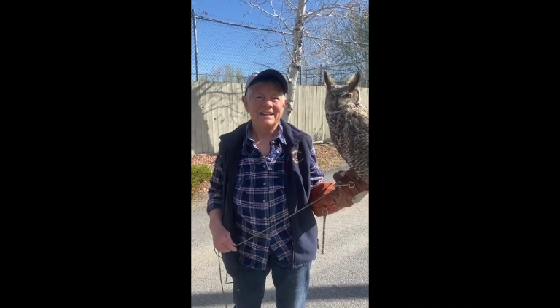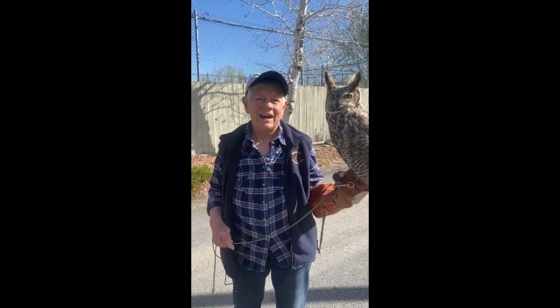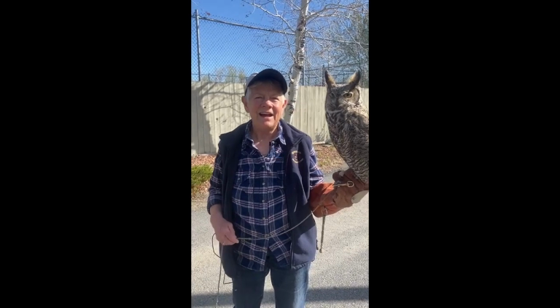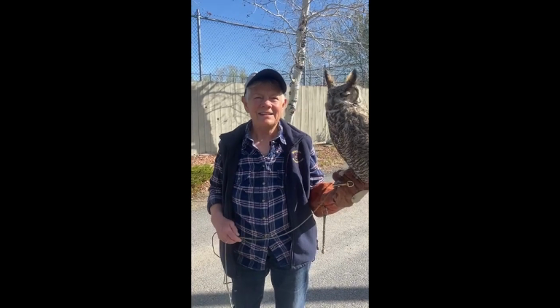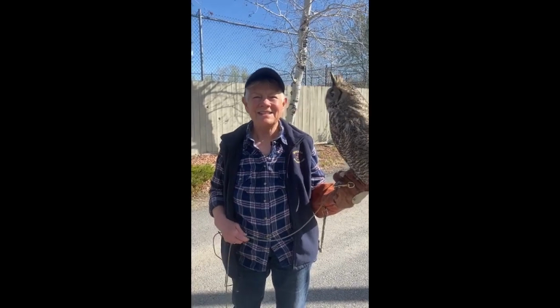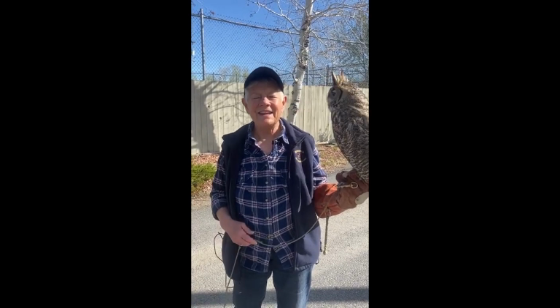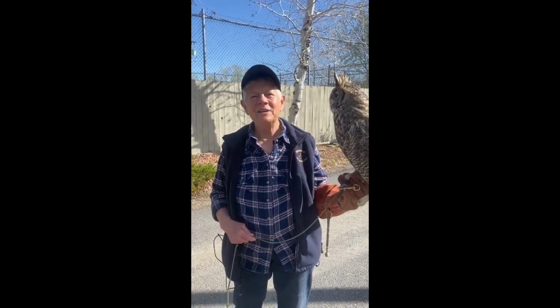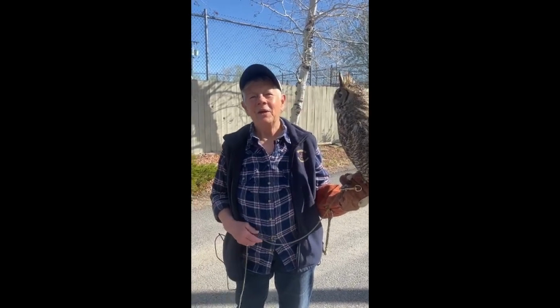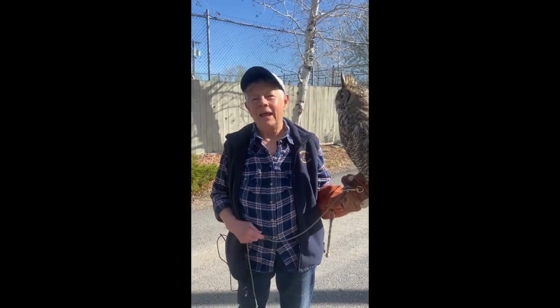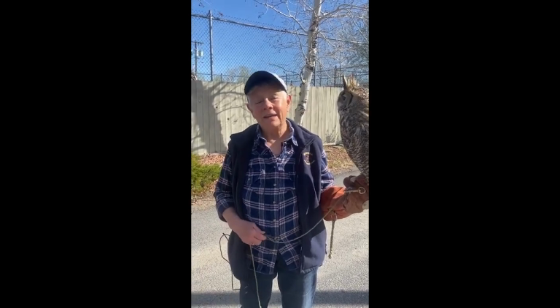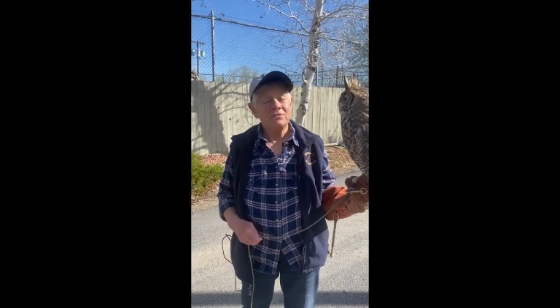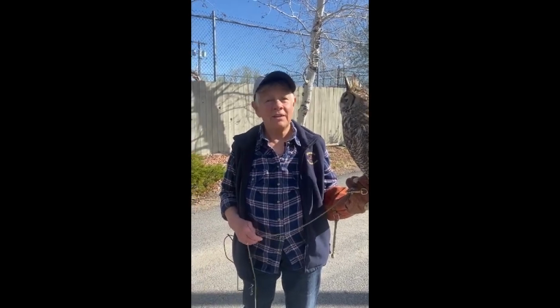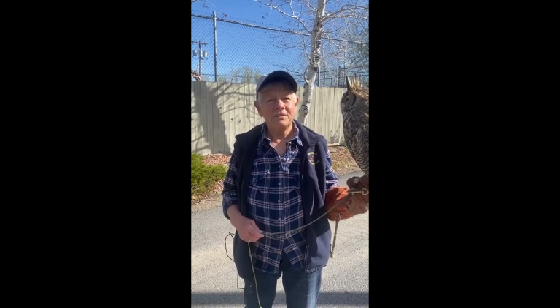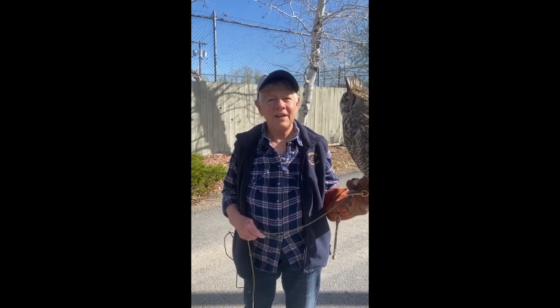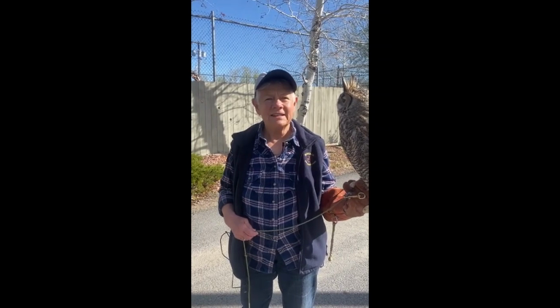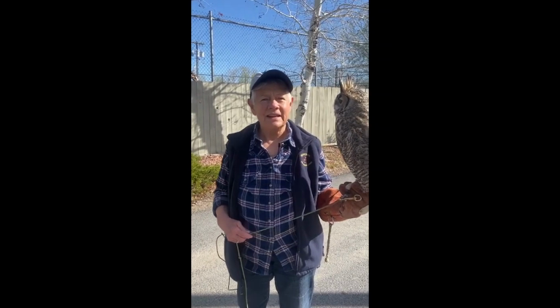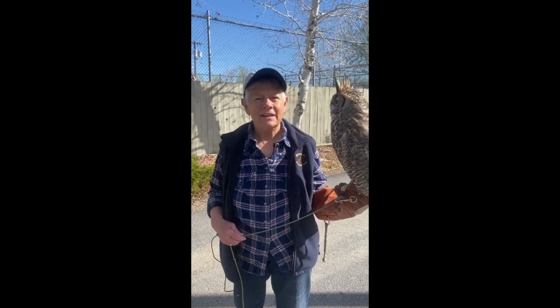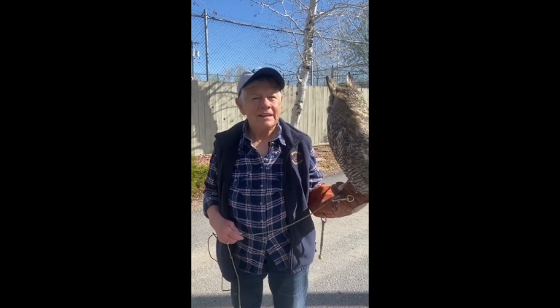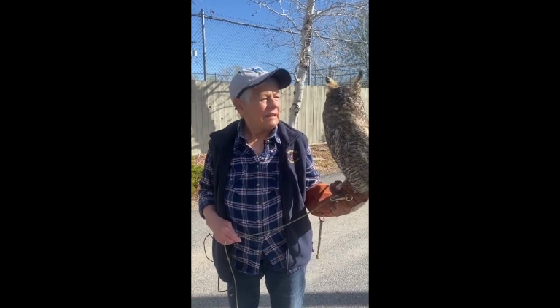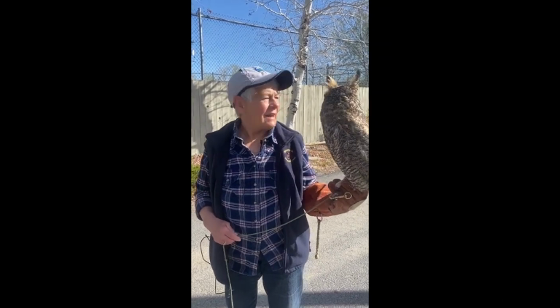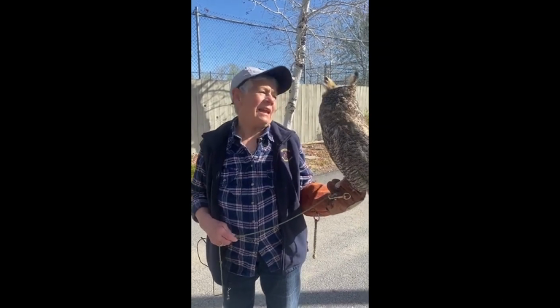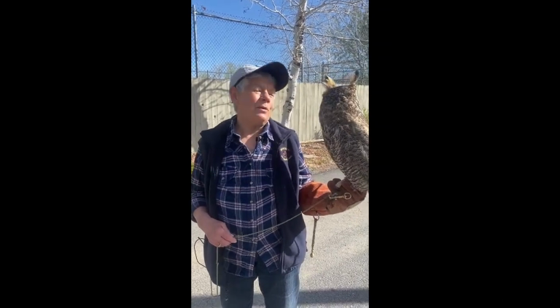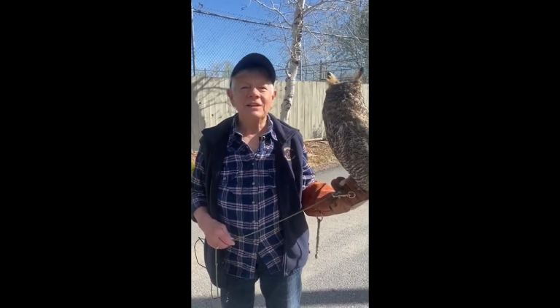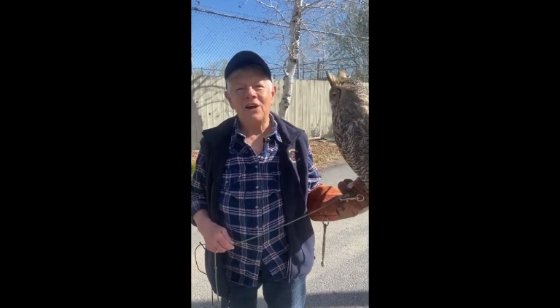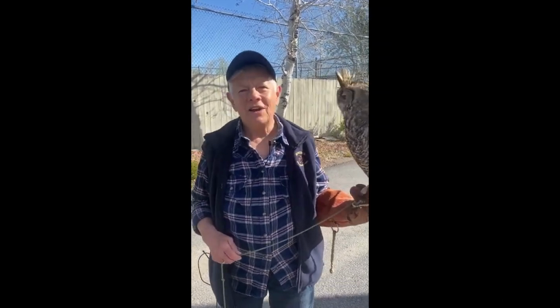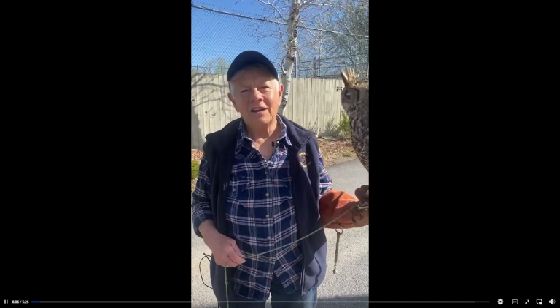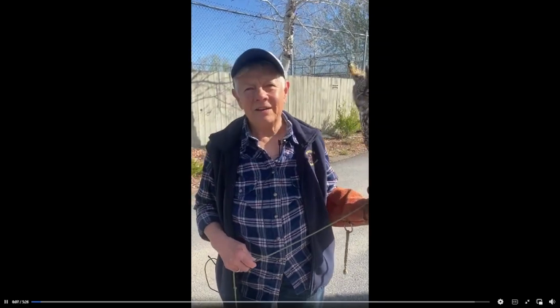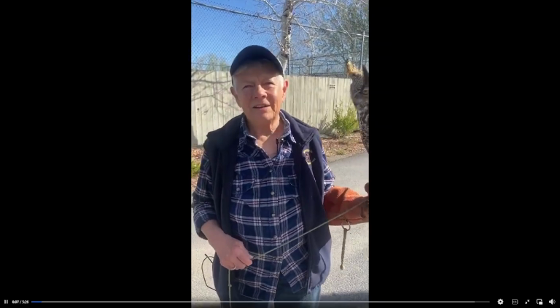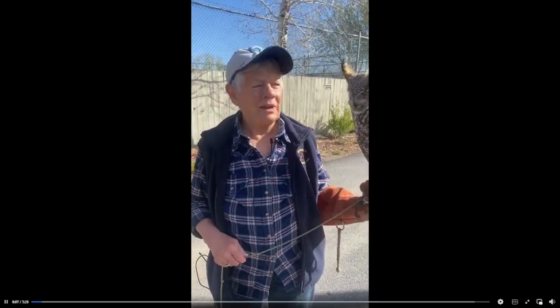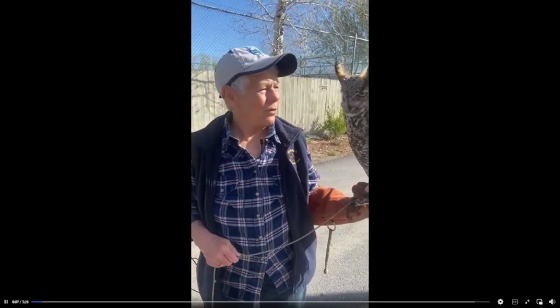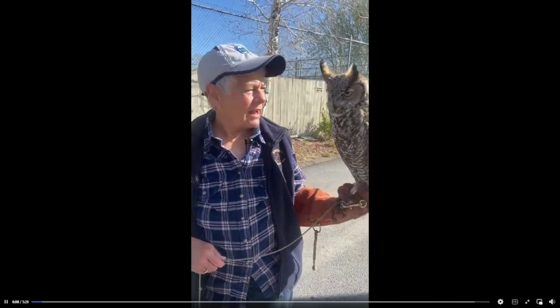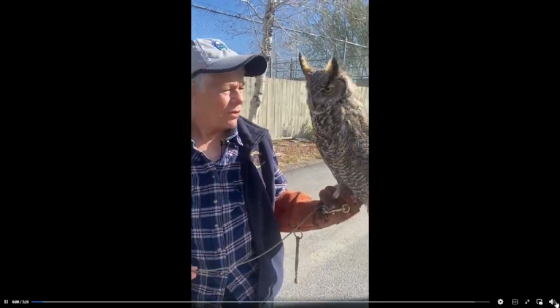Hi, this is Diana and it's Friday Feathered Facts again. Today we're going to talk about the great horned owl.